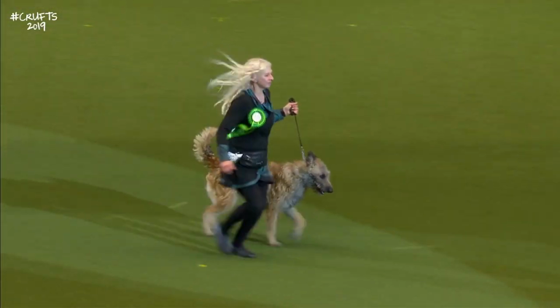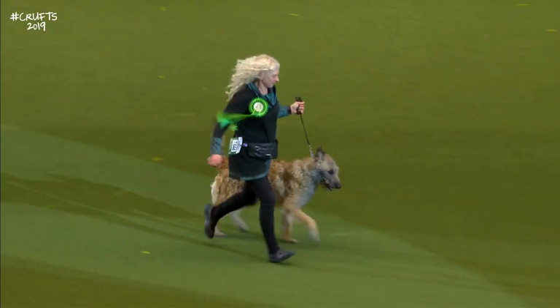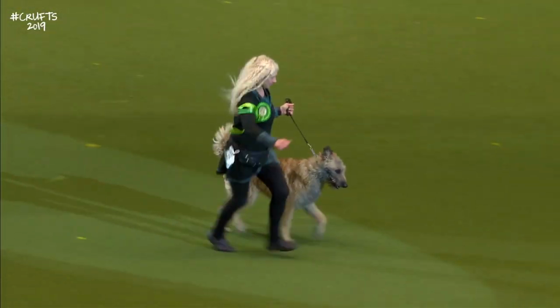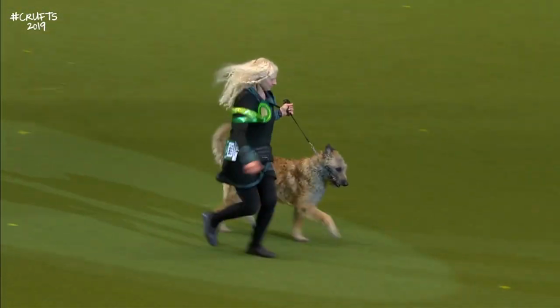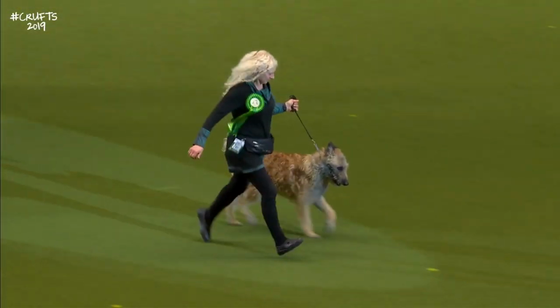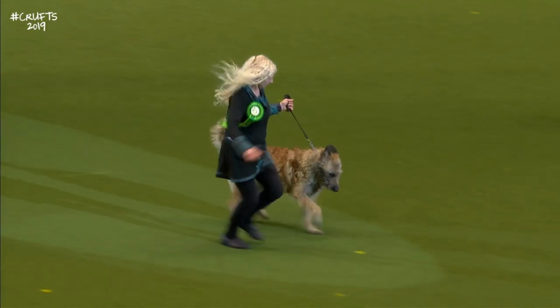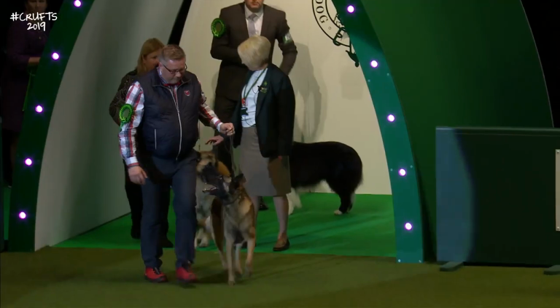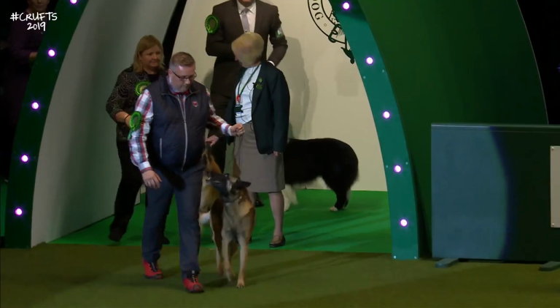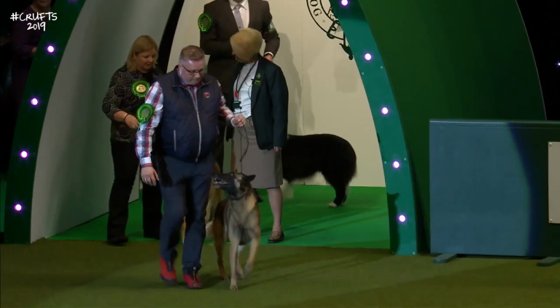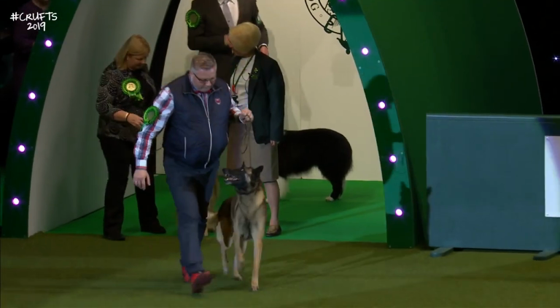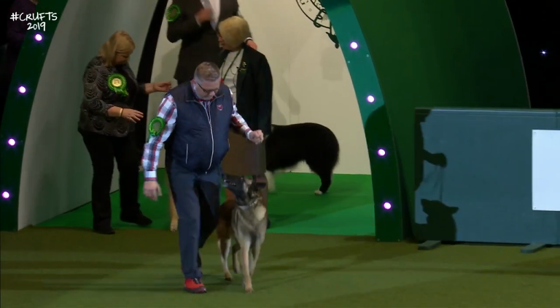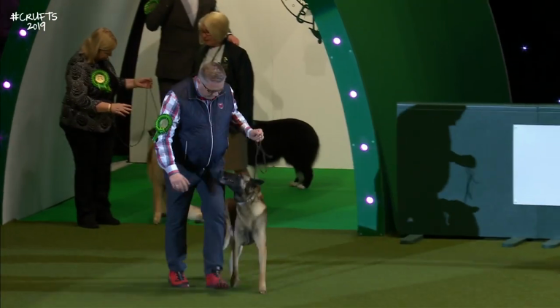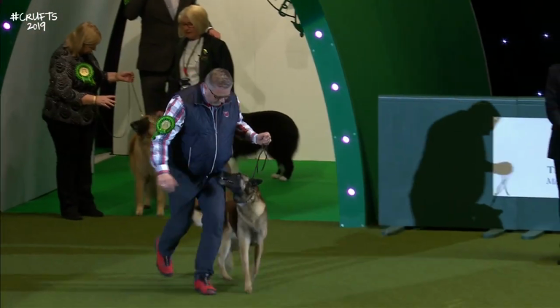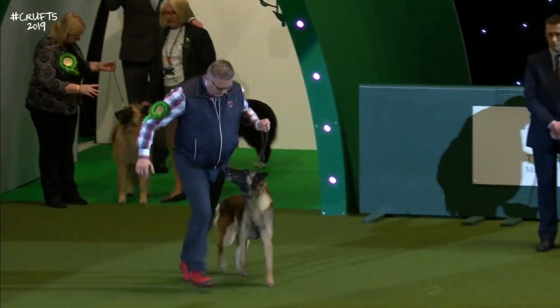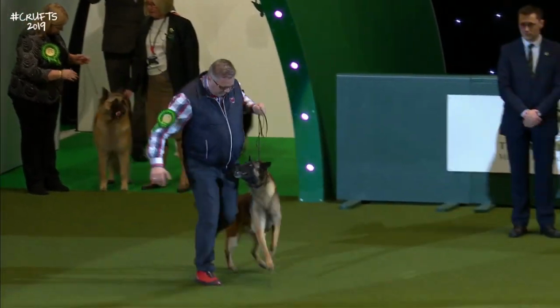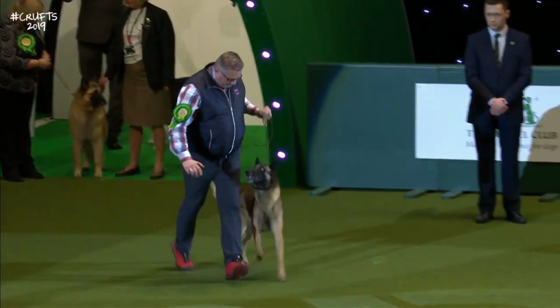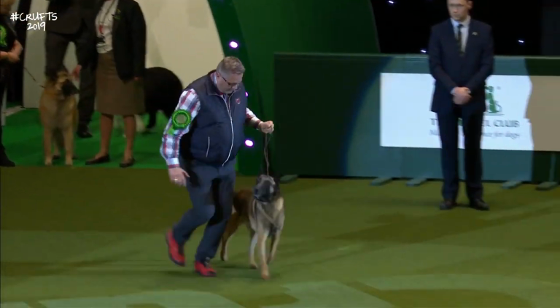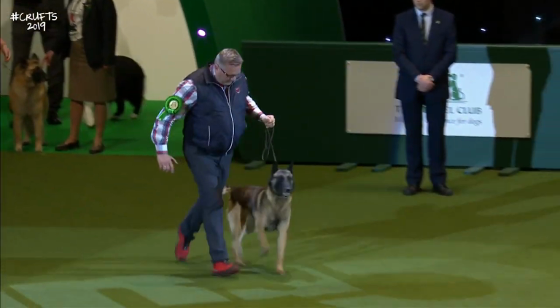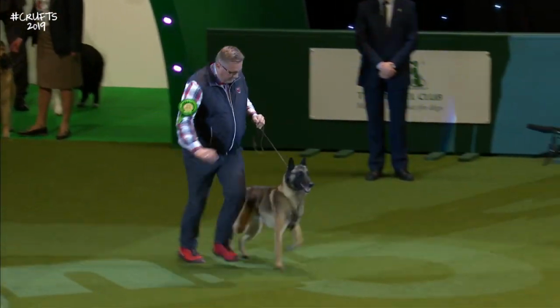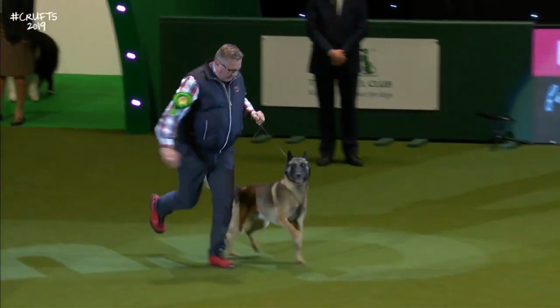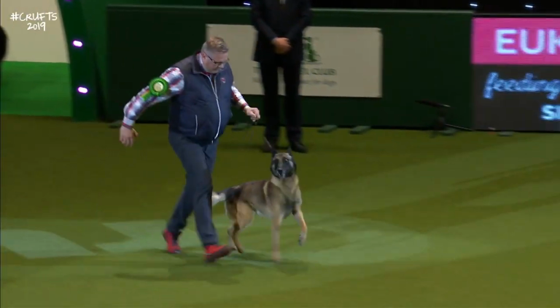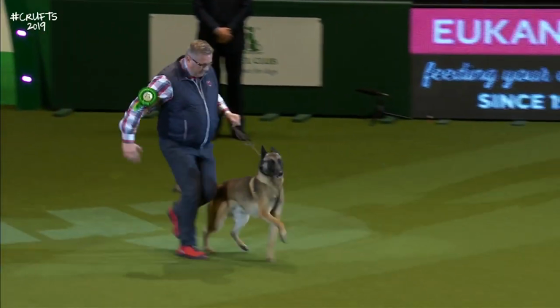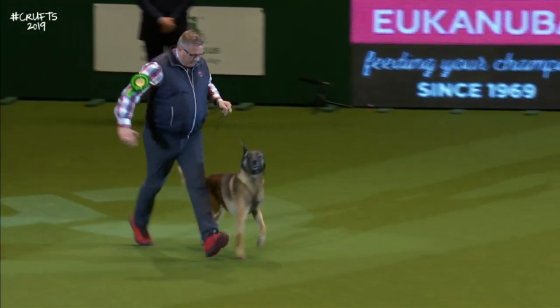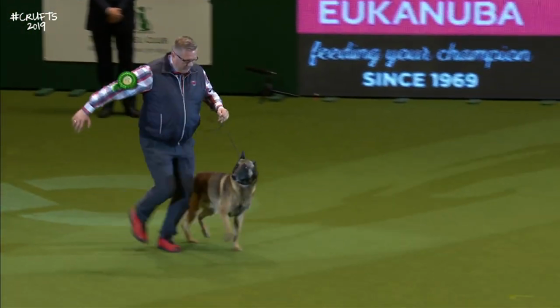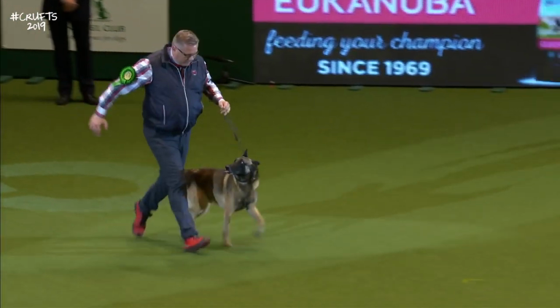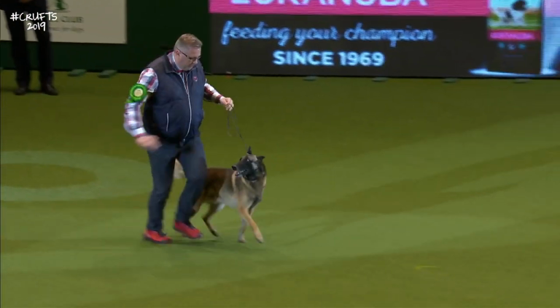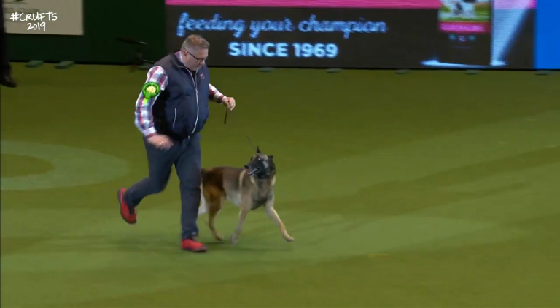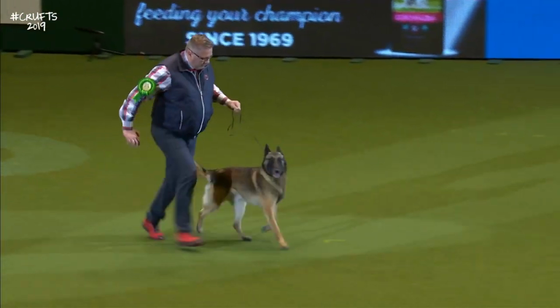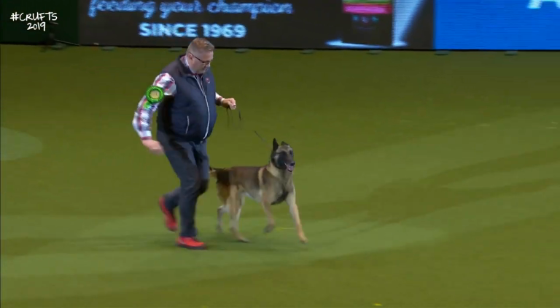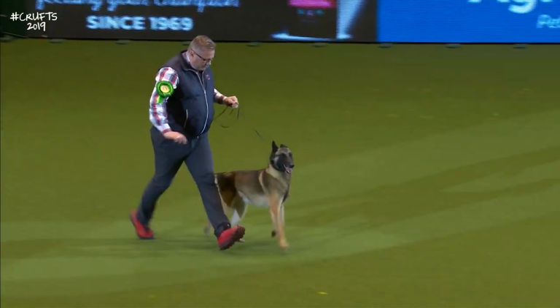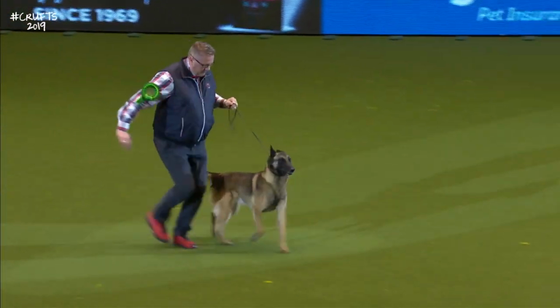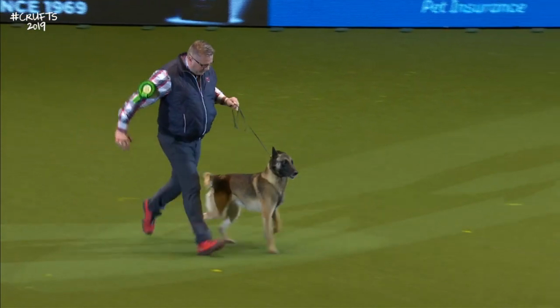The Belgian Shepherd Malinois — the third variety of Belgian Shepherd.